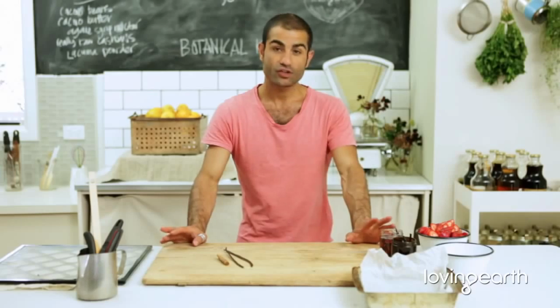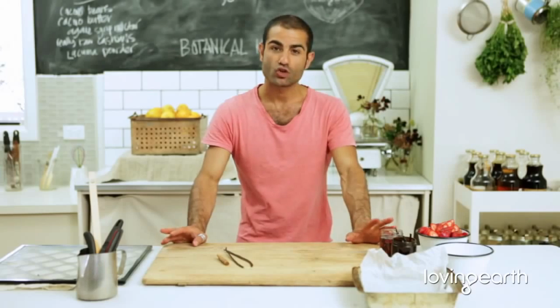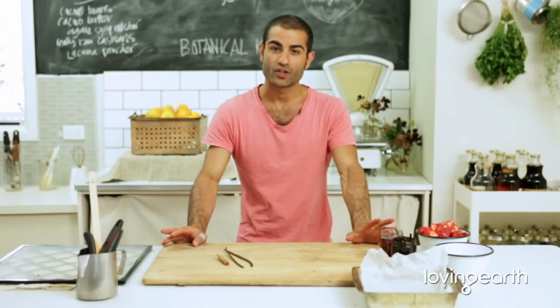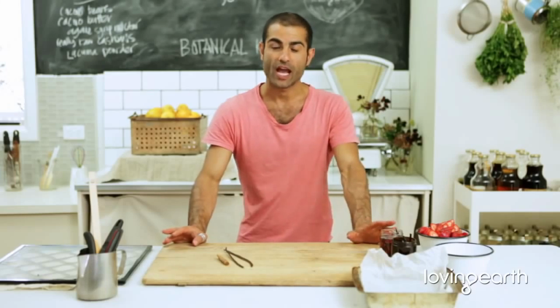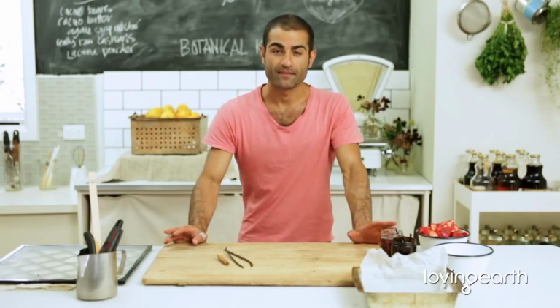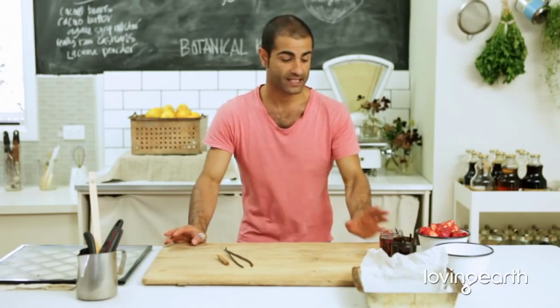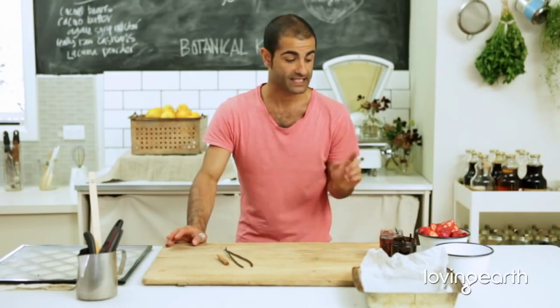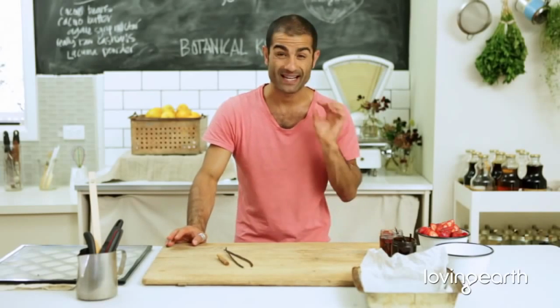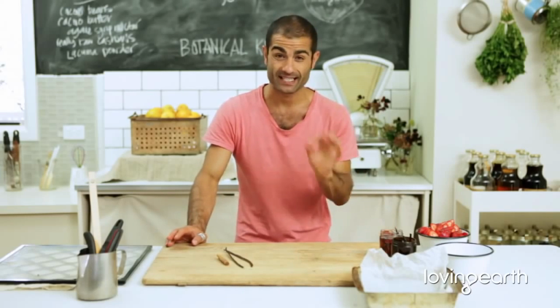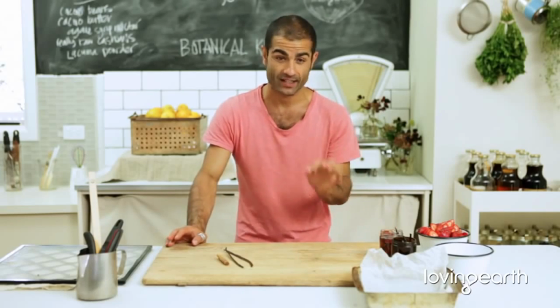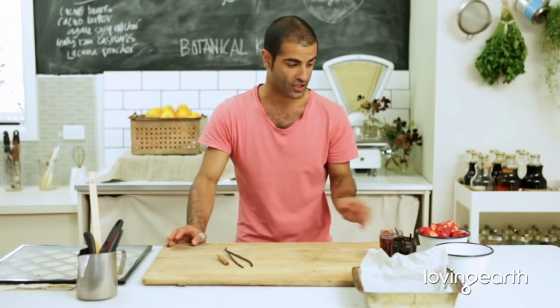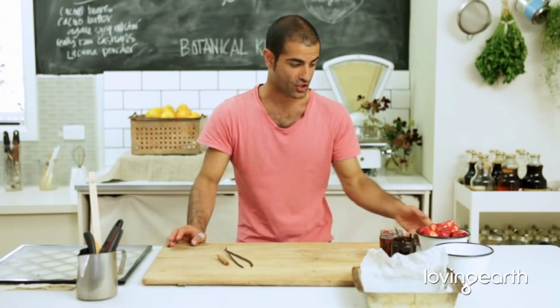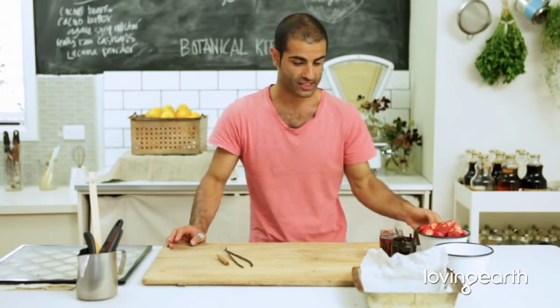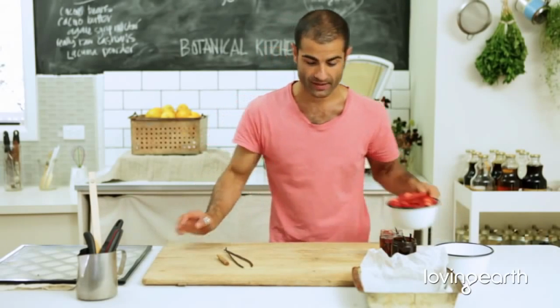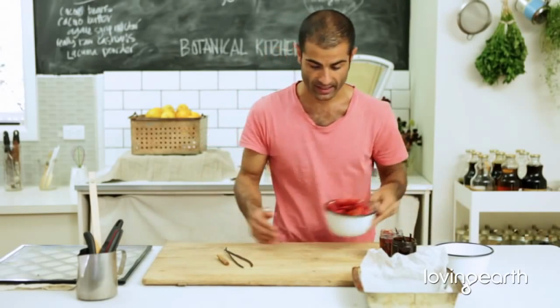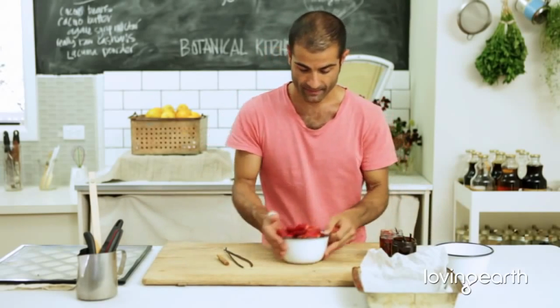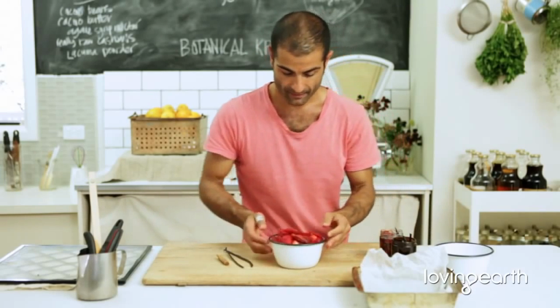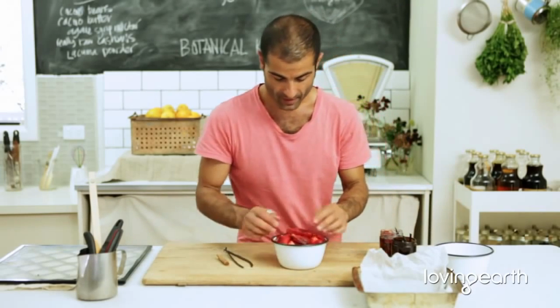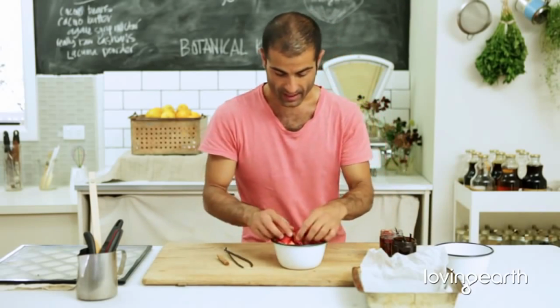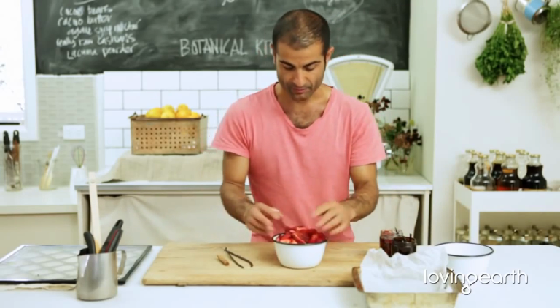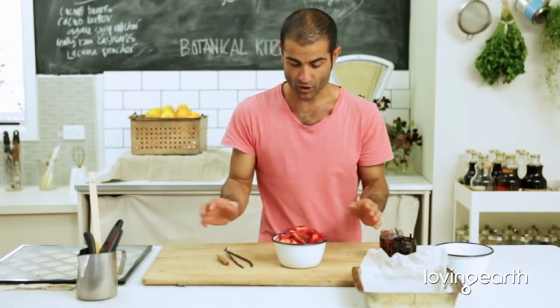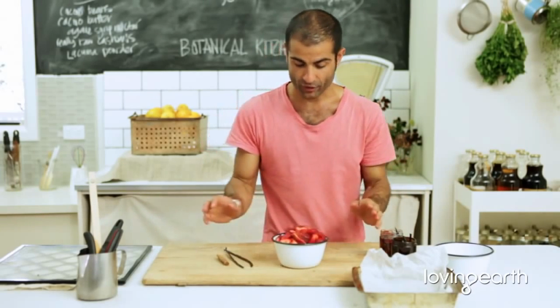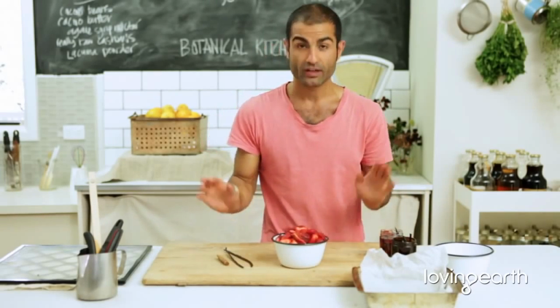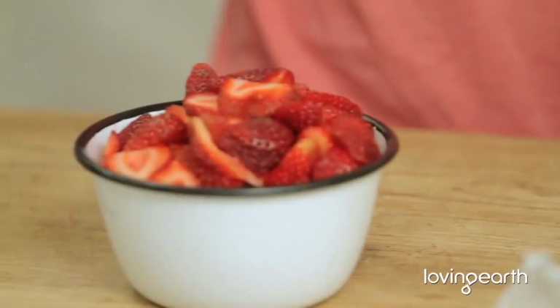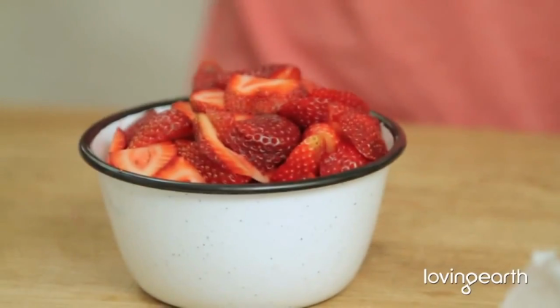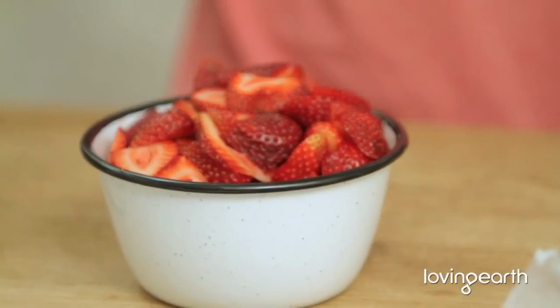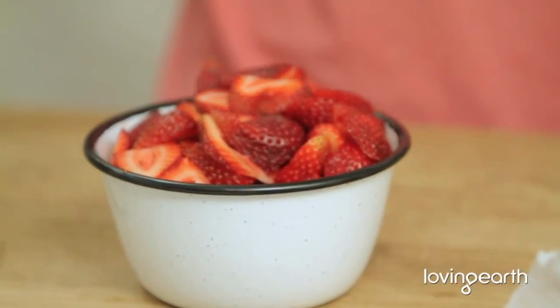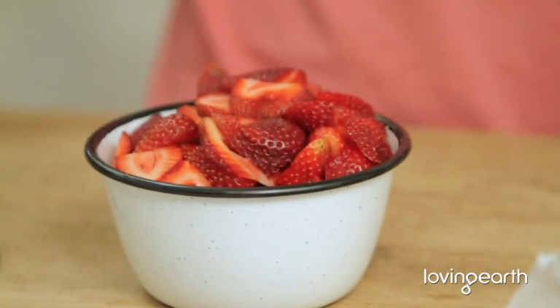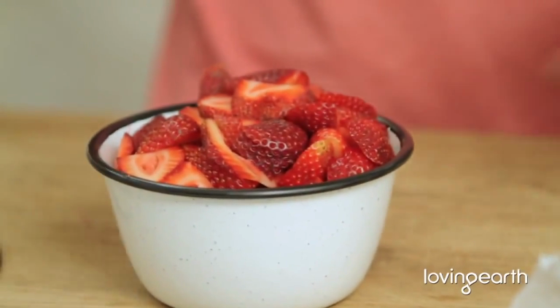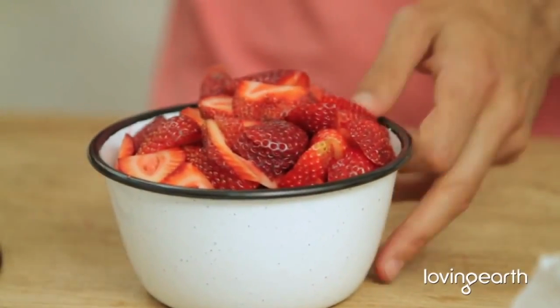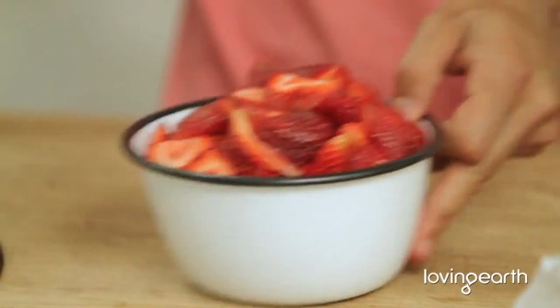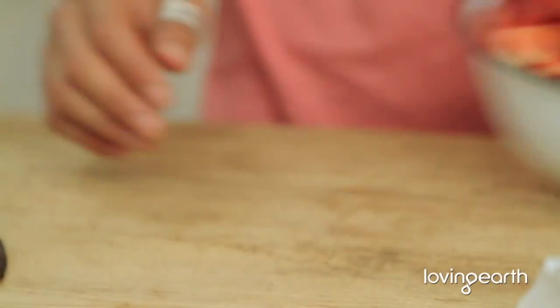Strawberry Jam. This is my signature dish. Seriously. It's beautiful, it's easy and it's sexy.